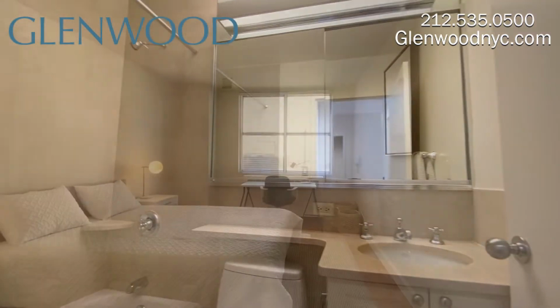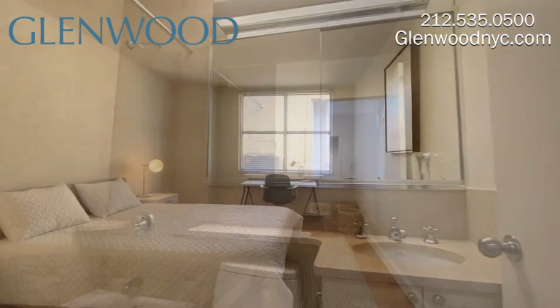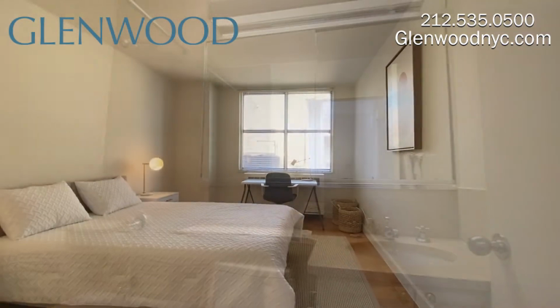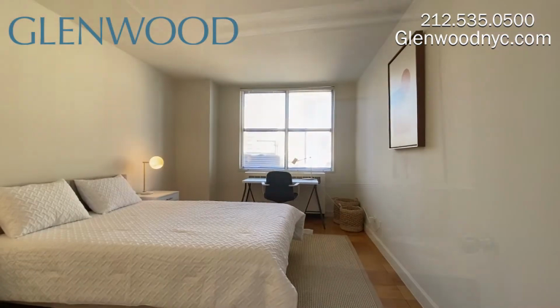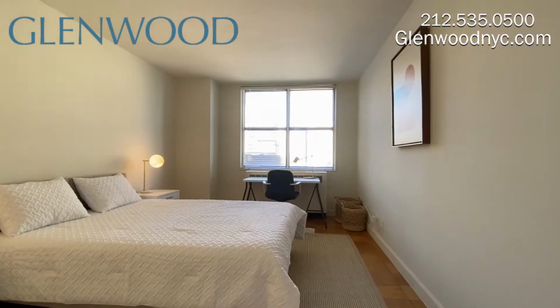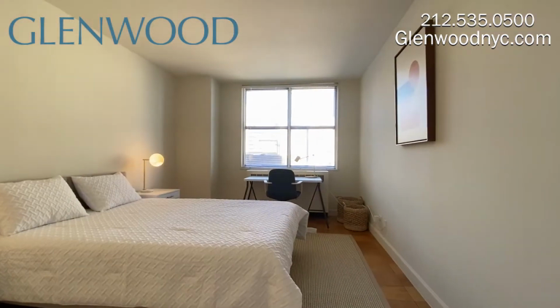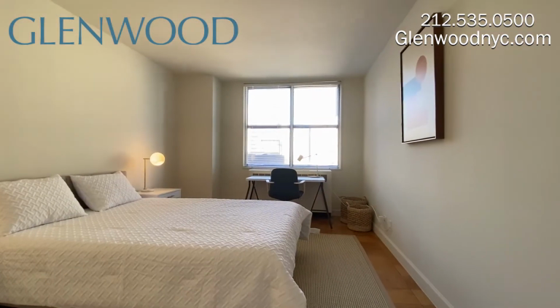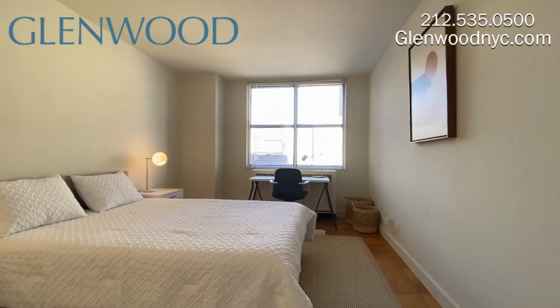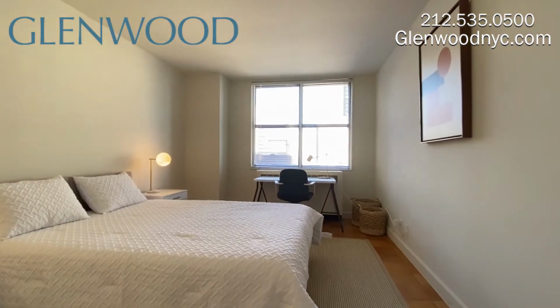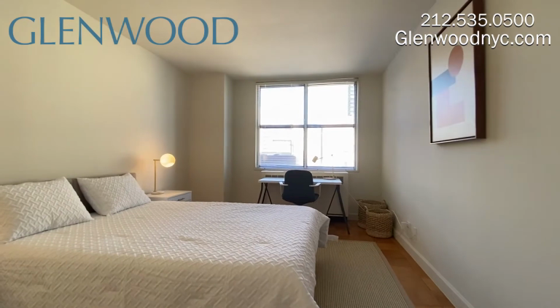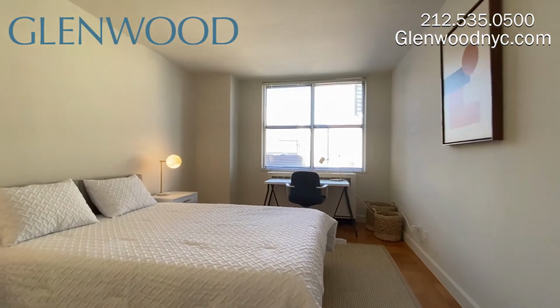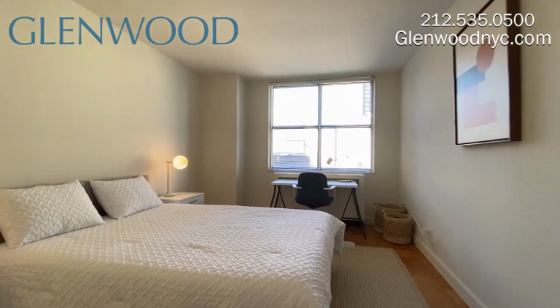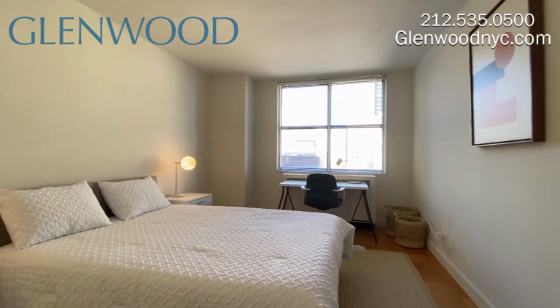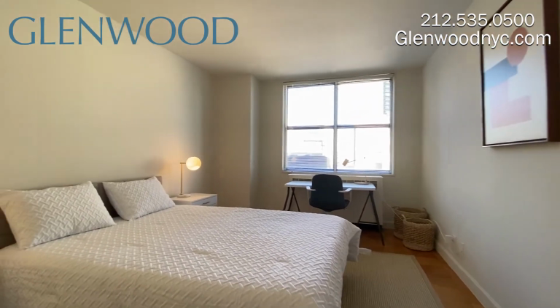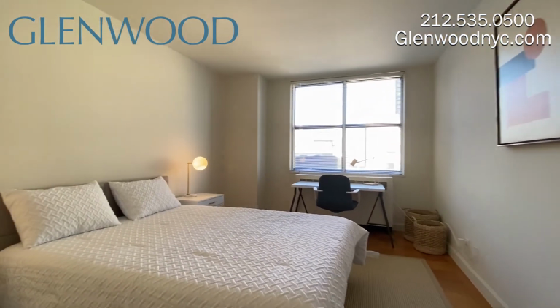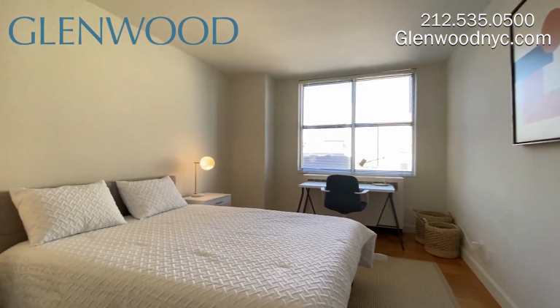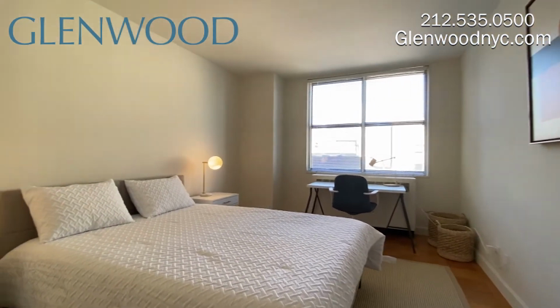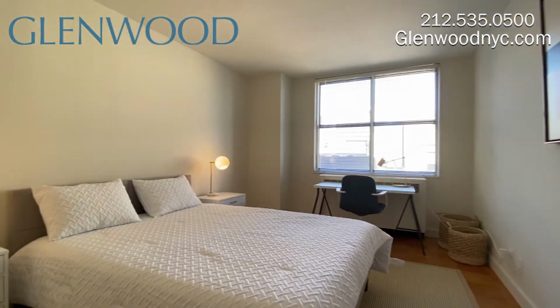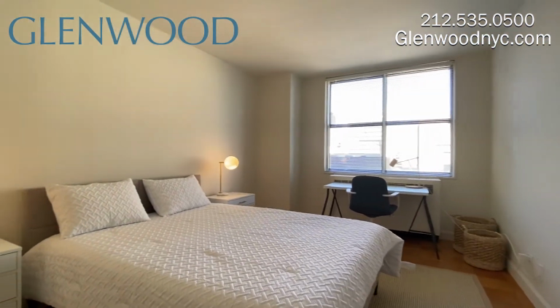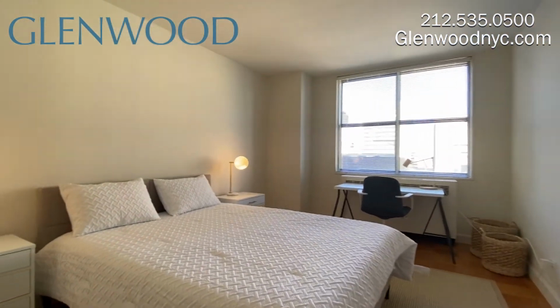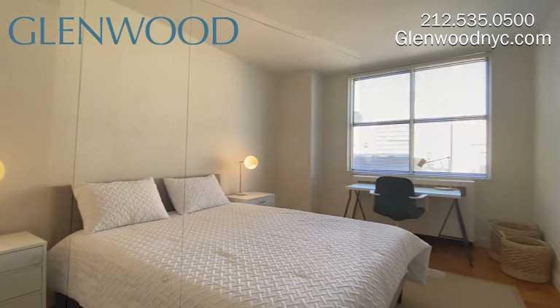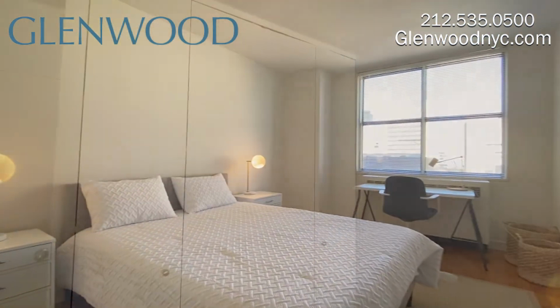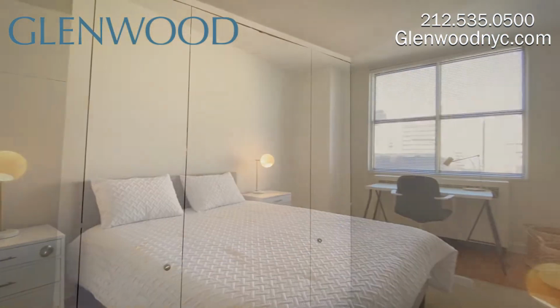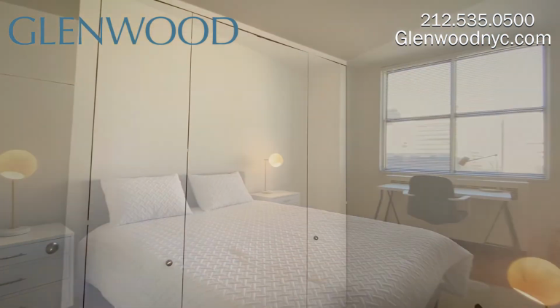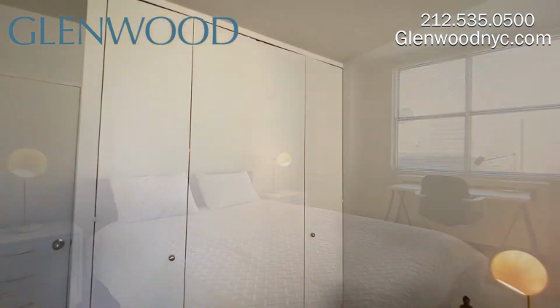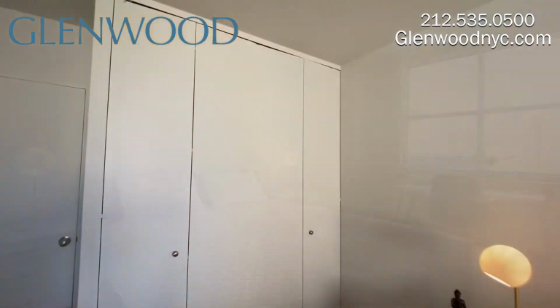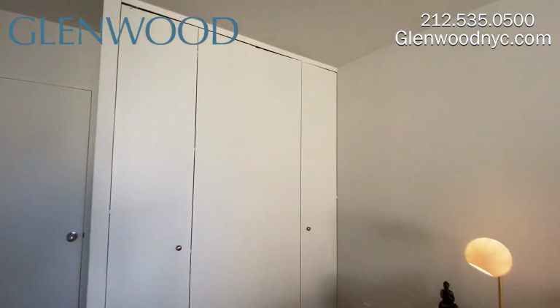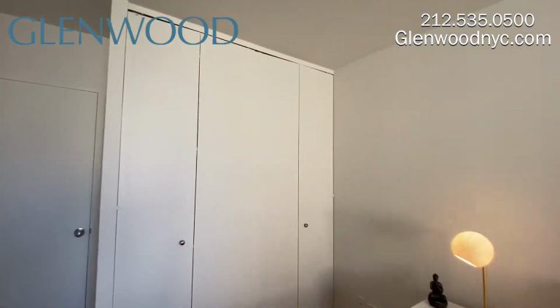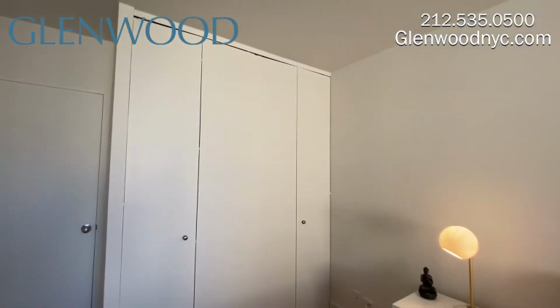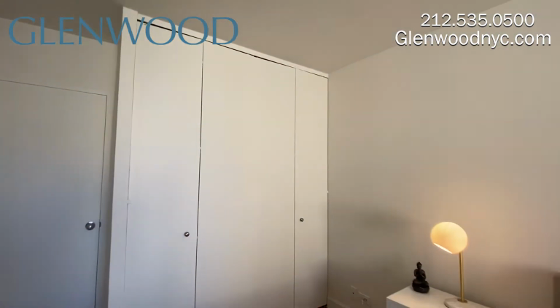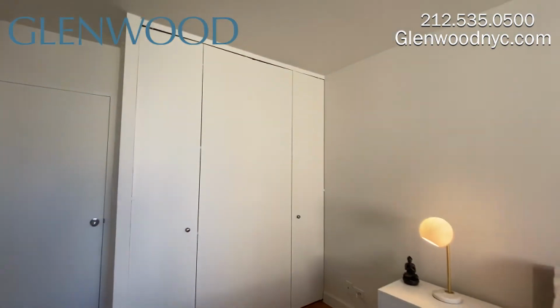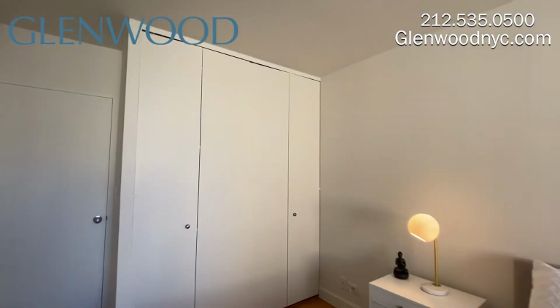The full-size bedroom also has that great view and this large closet.